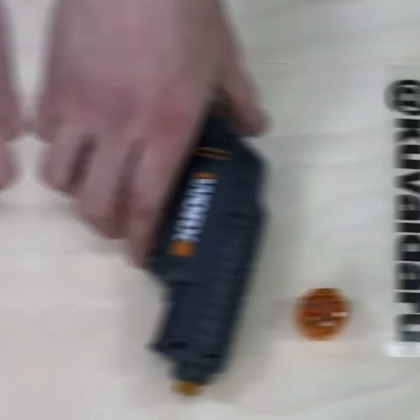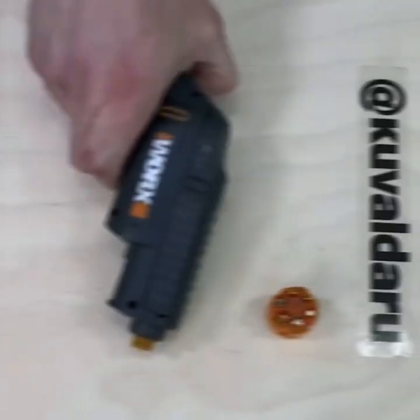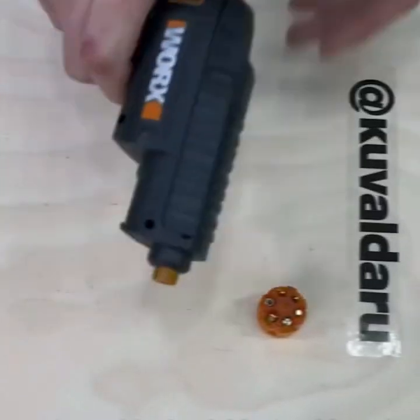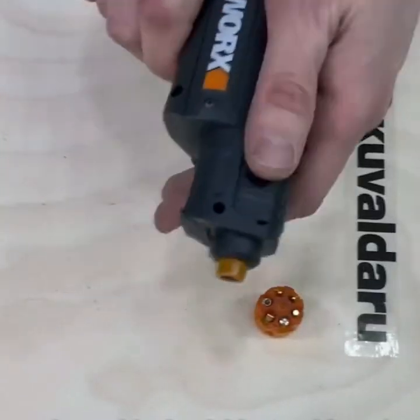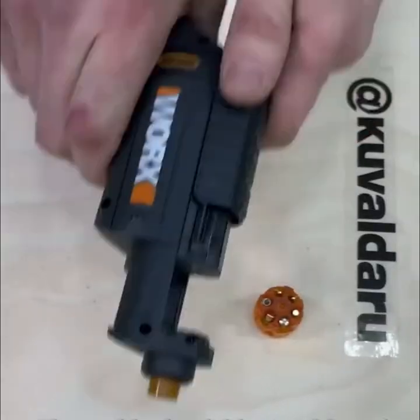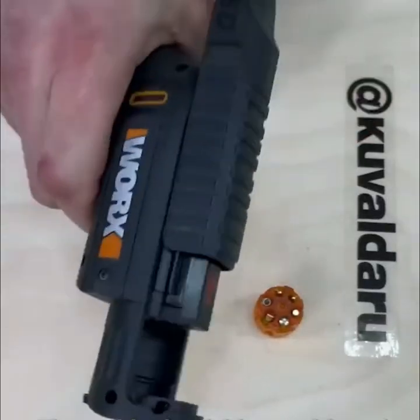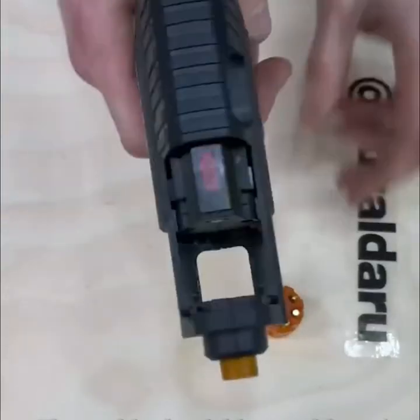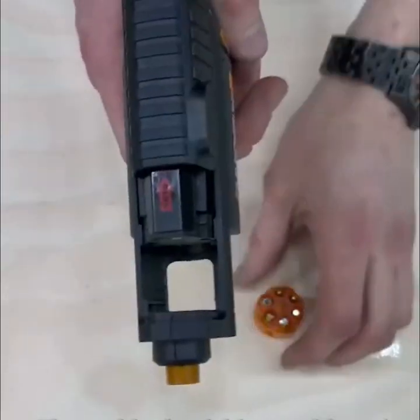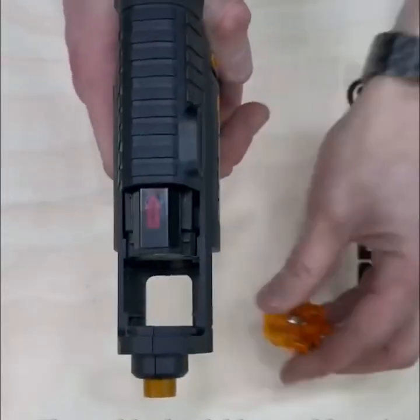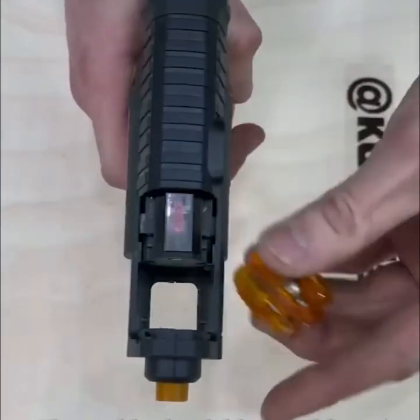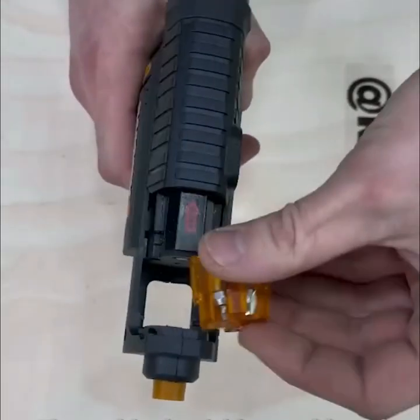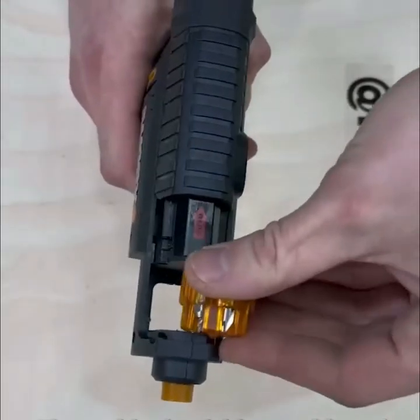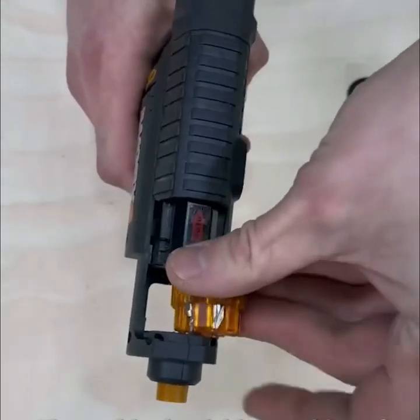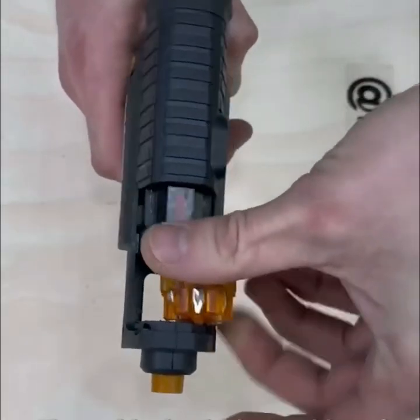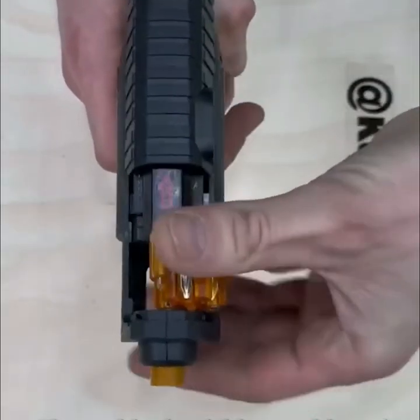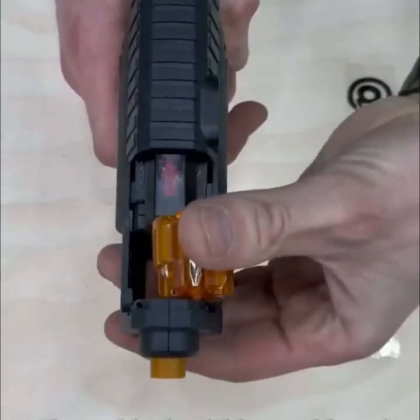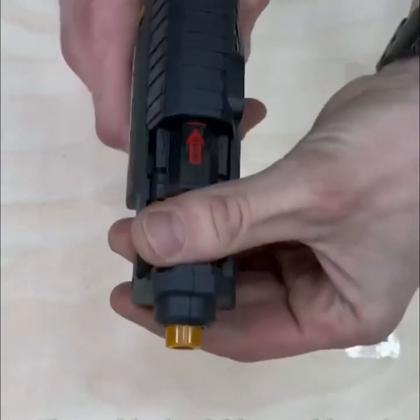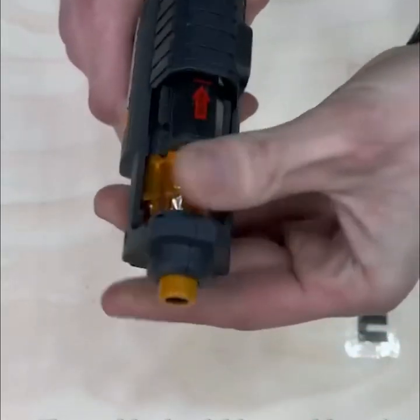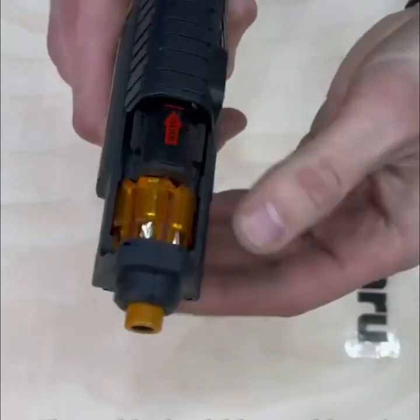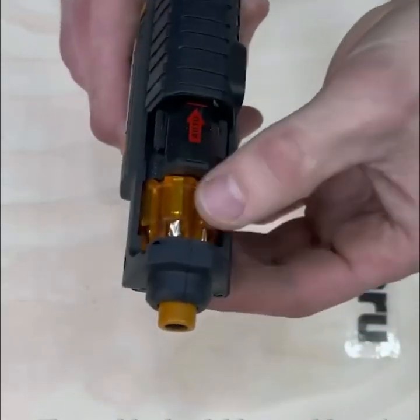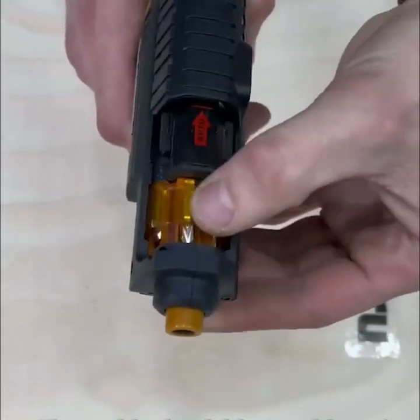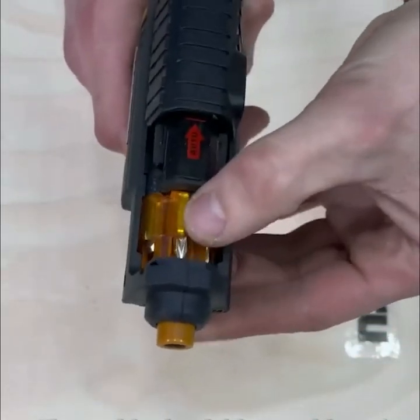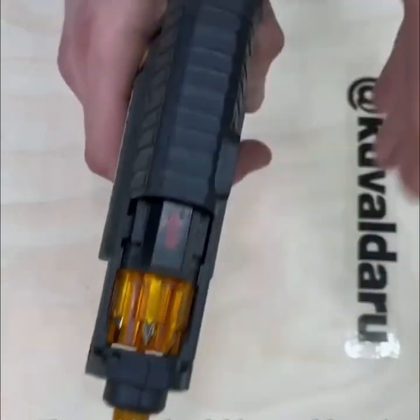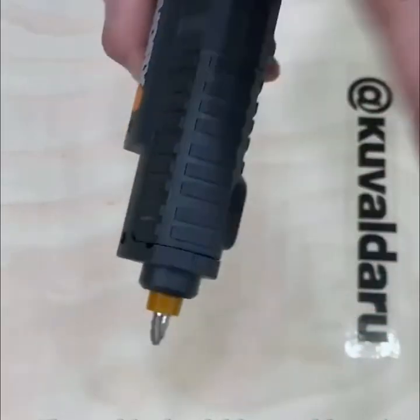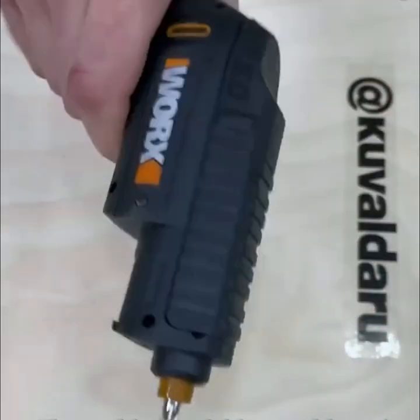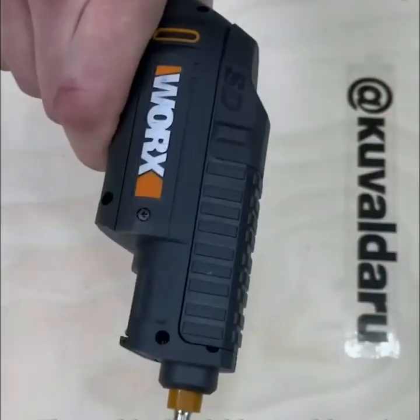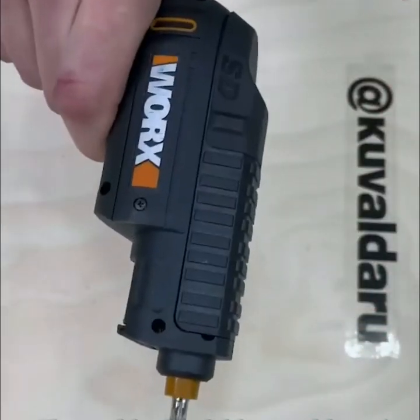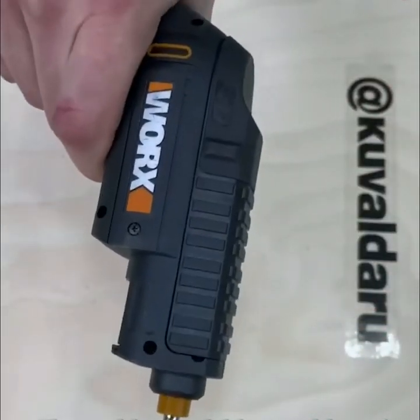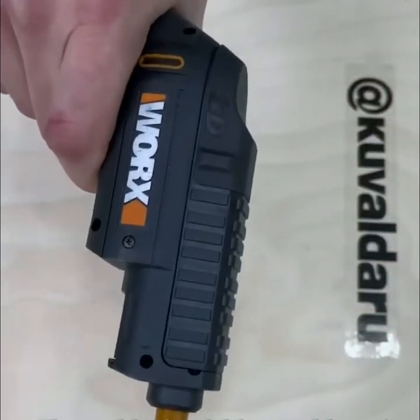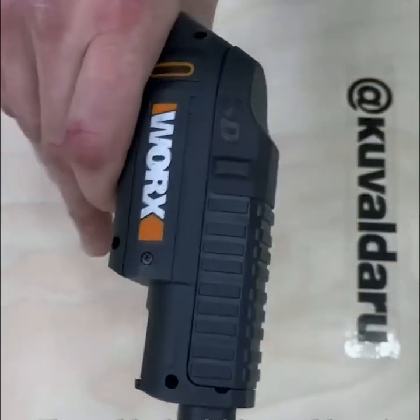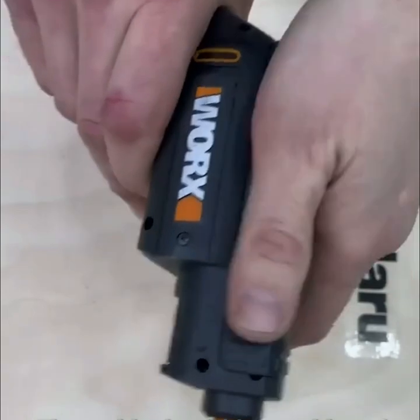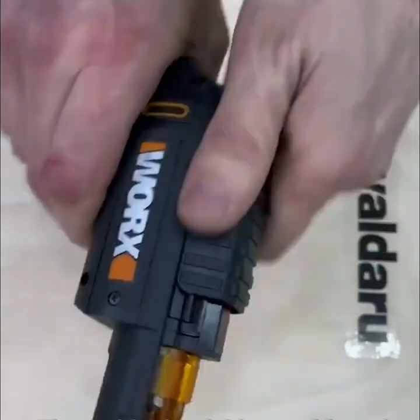The rapid reloadable cartridge of this driver allows you to store six bits in the tool.